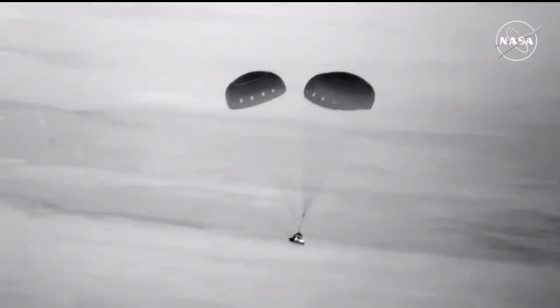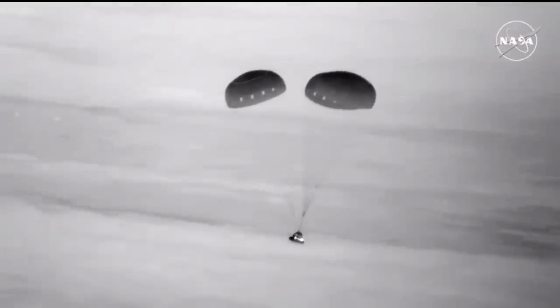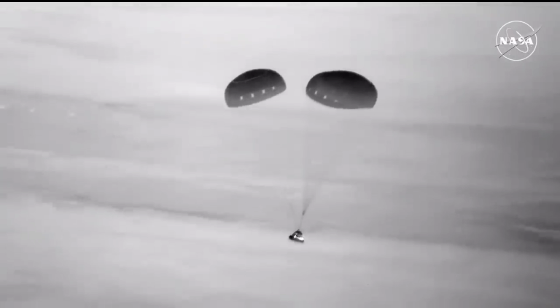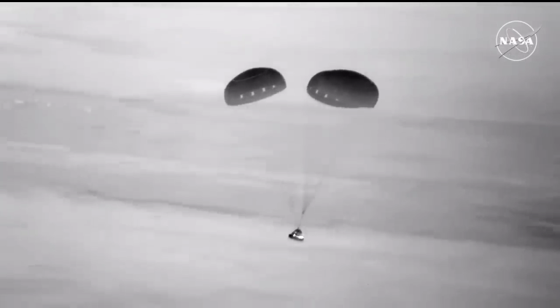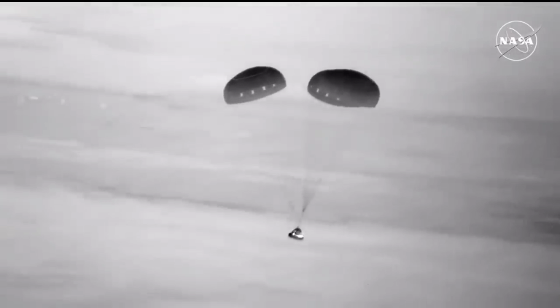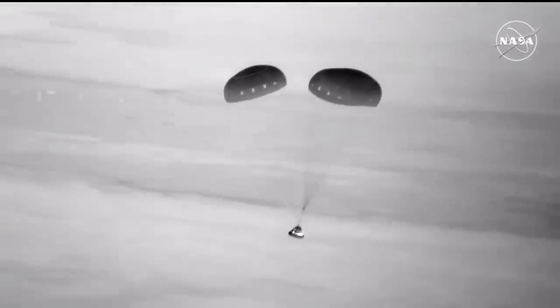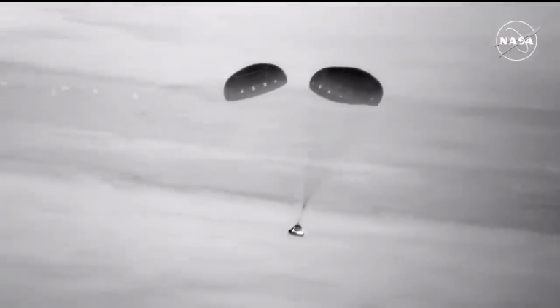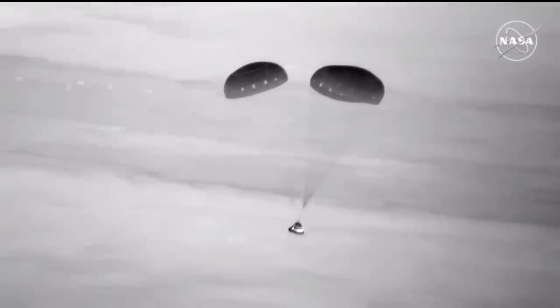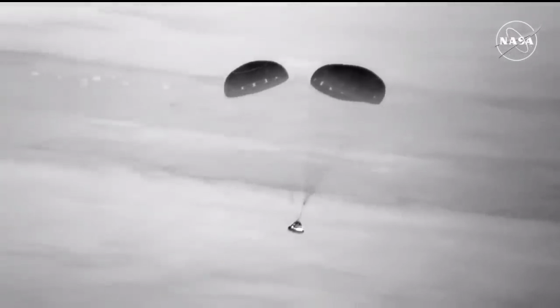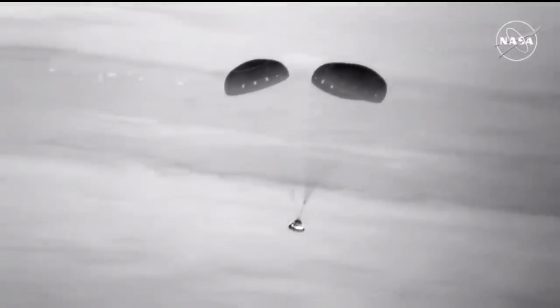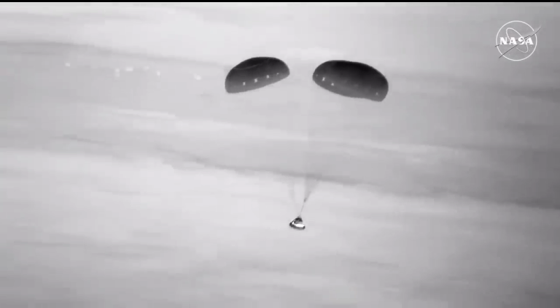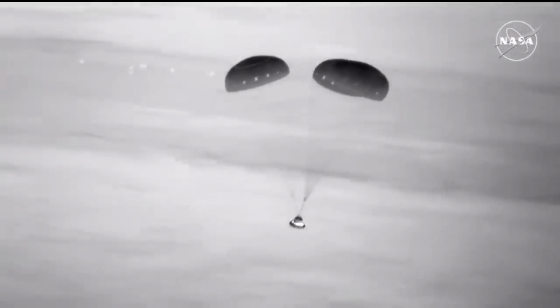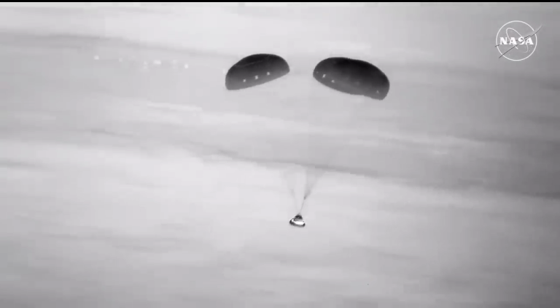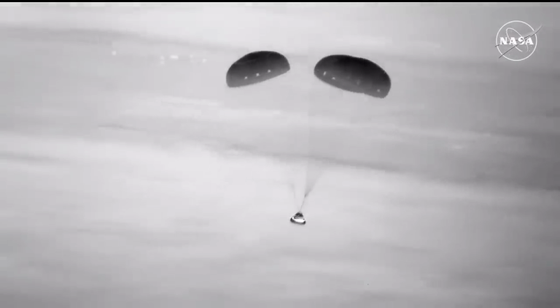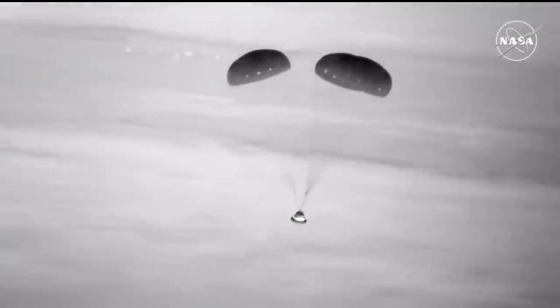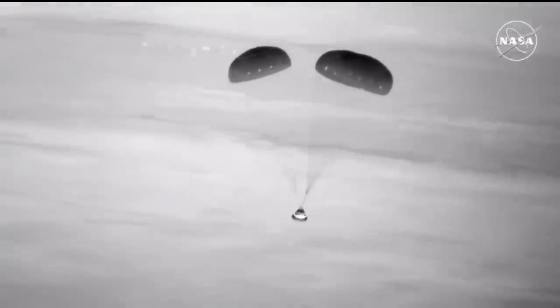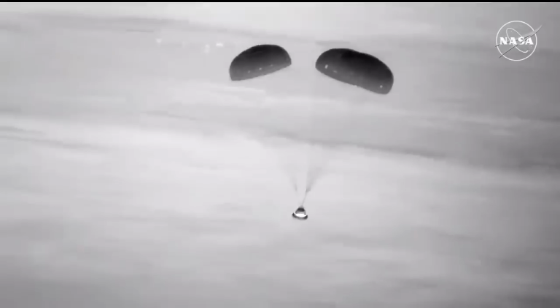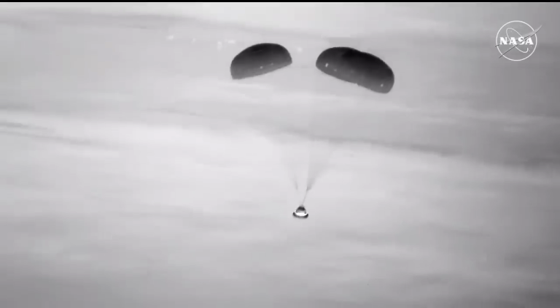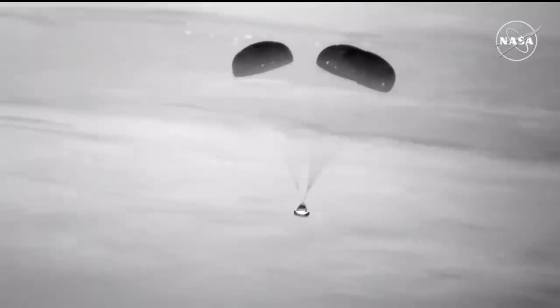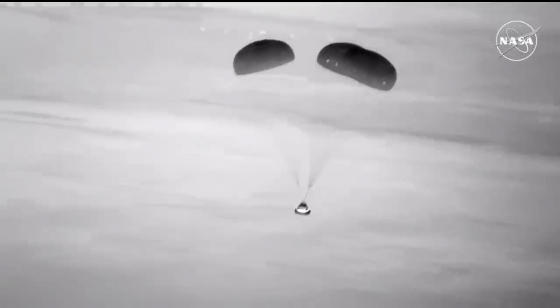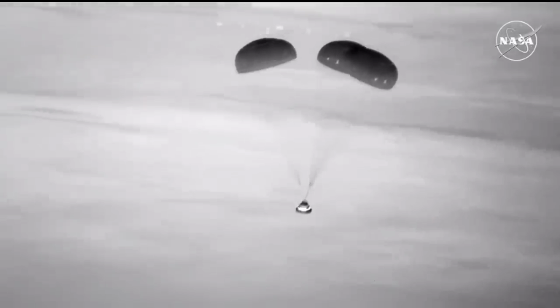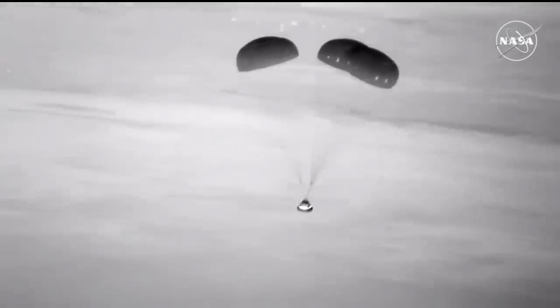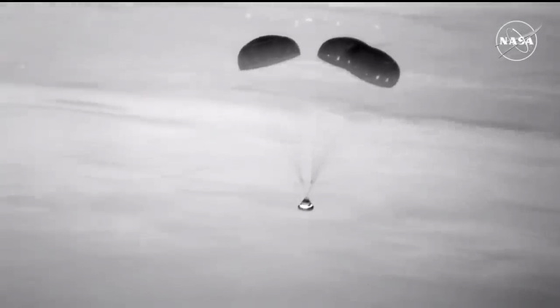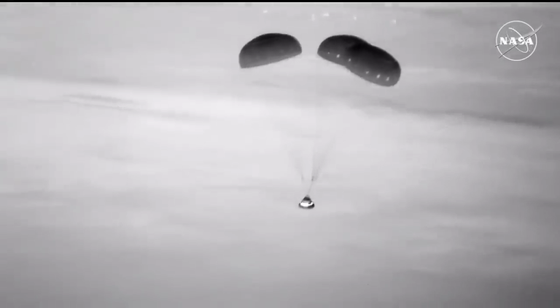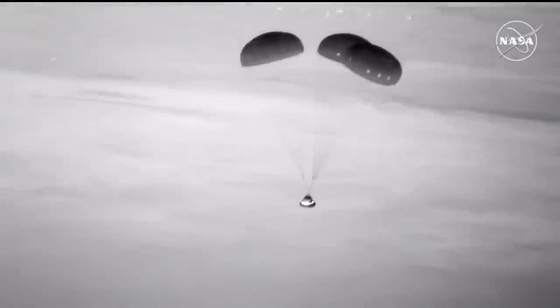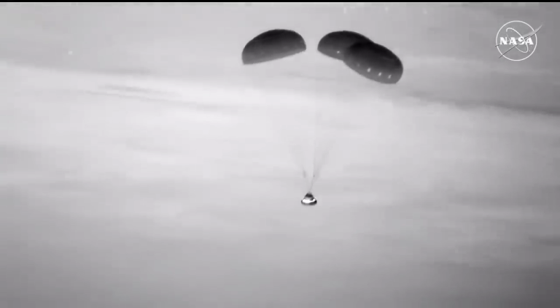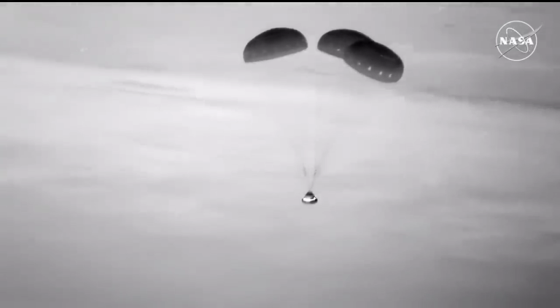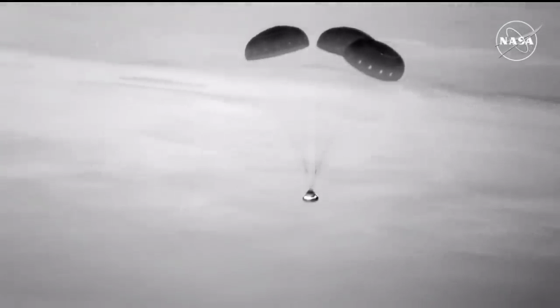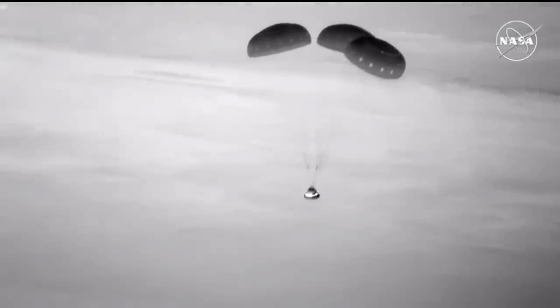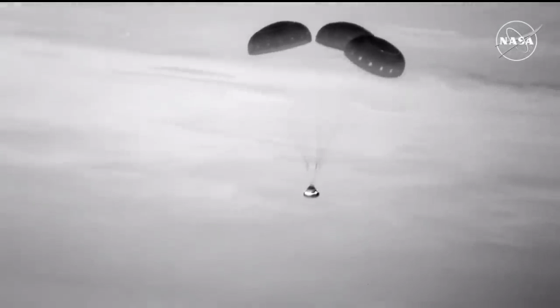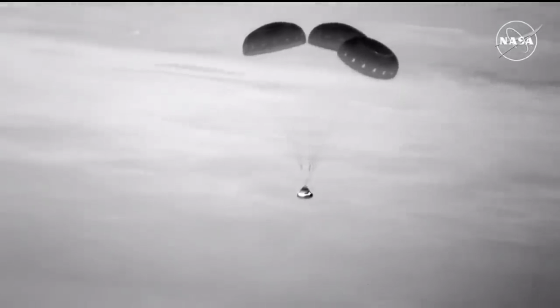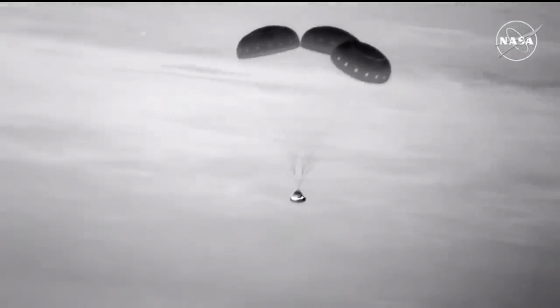This view is still coming to us from the Cessna. We've got about just about a minute left to go until the expected touchdown.